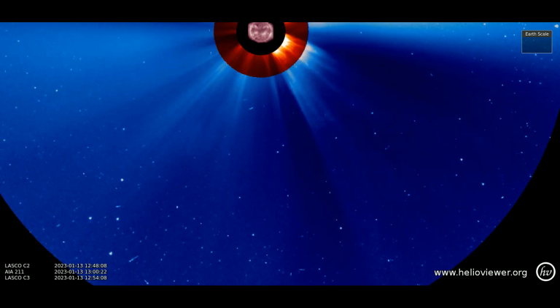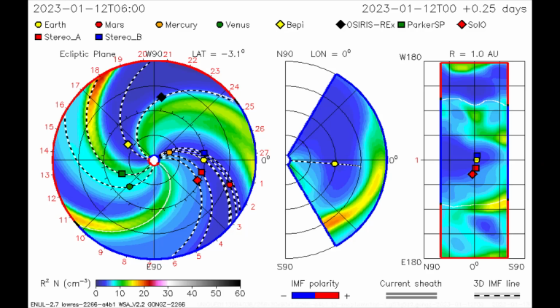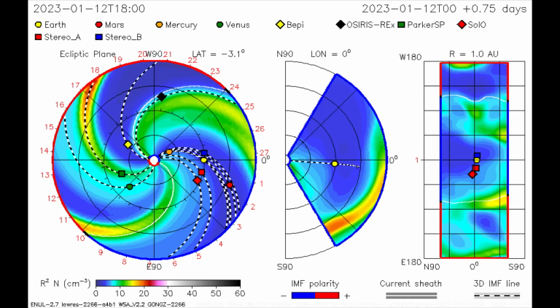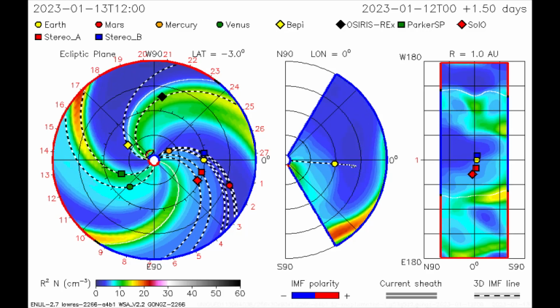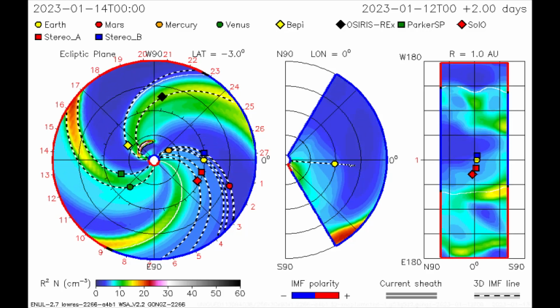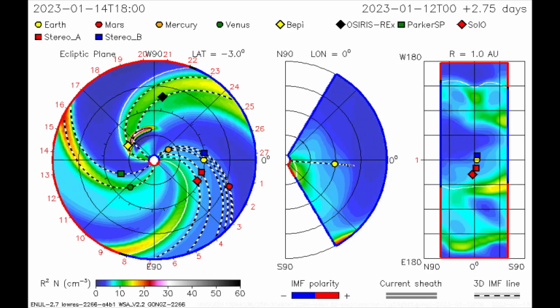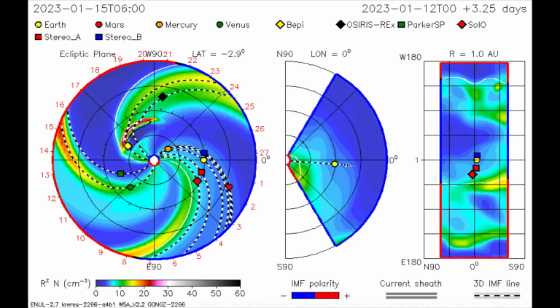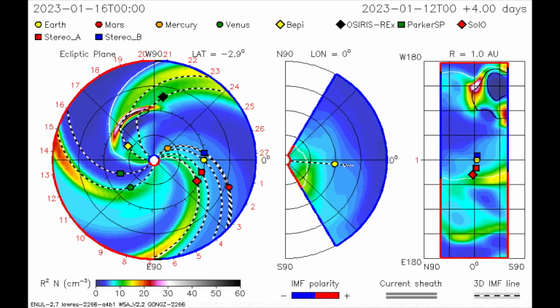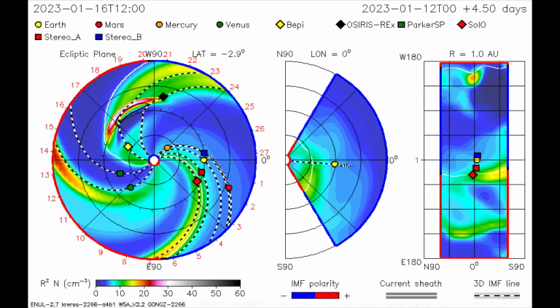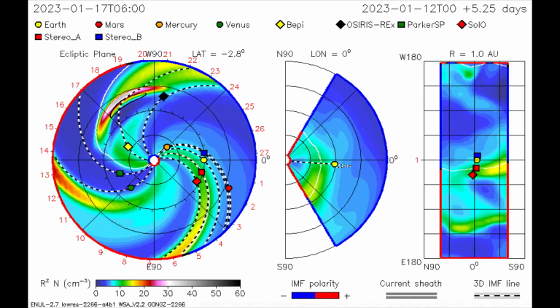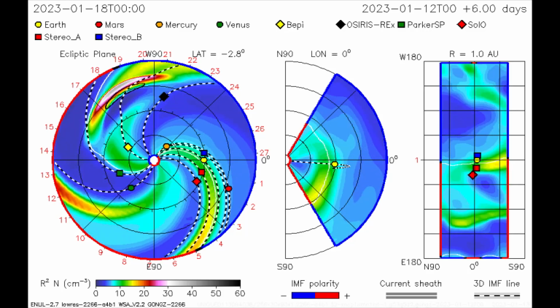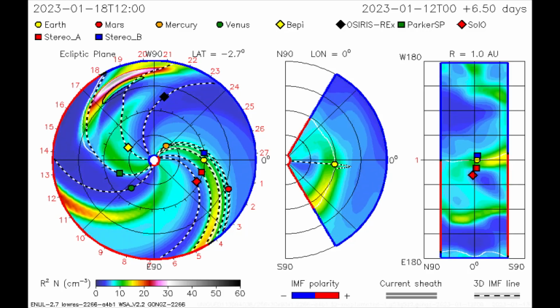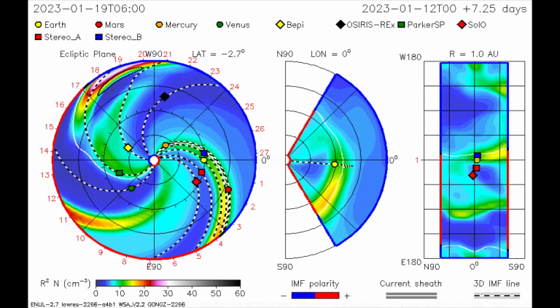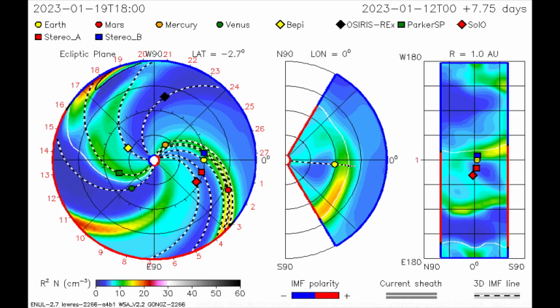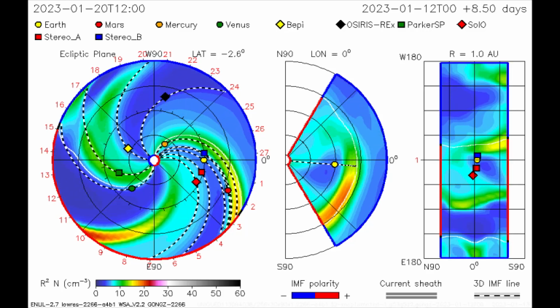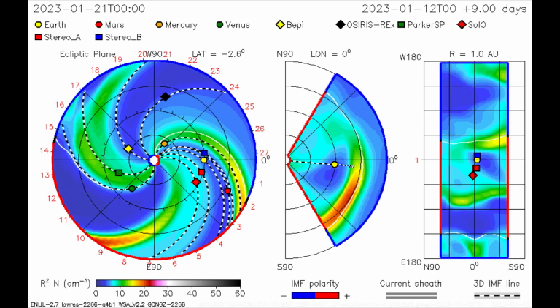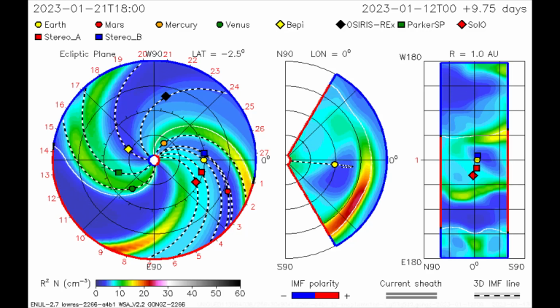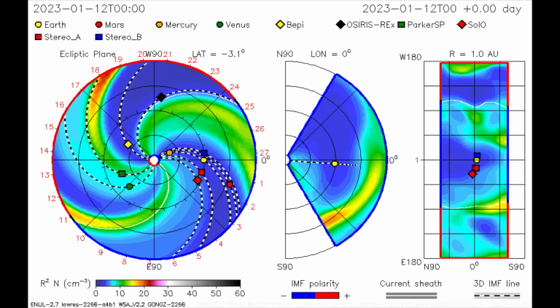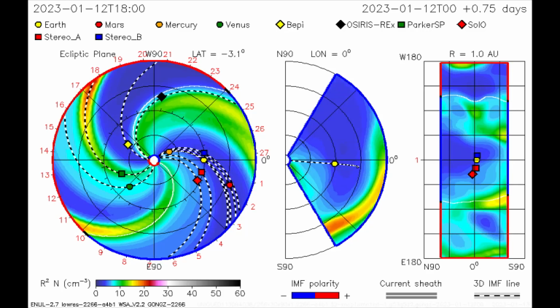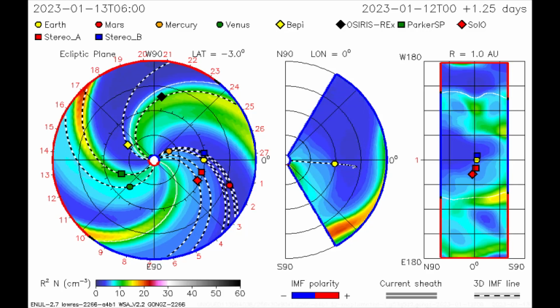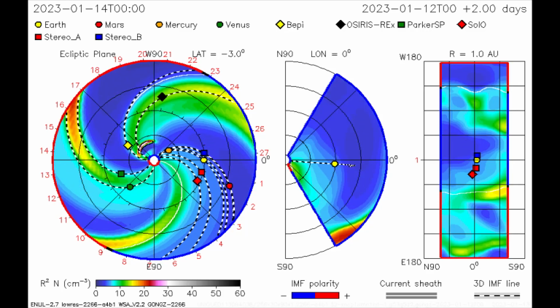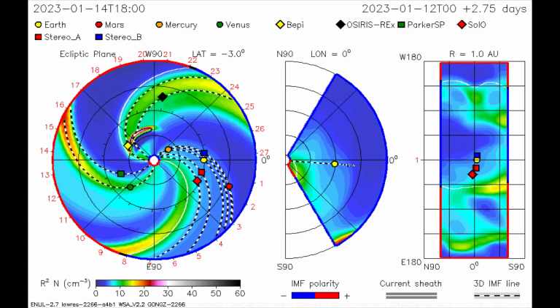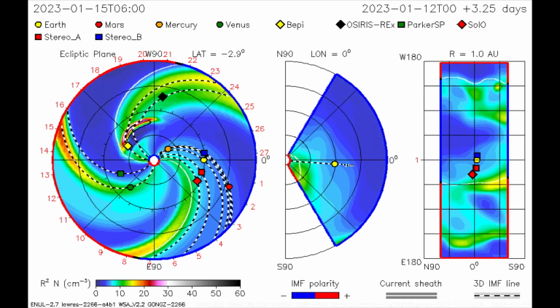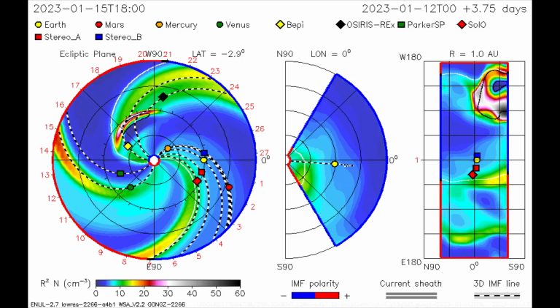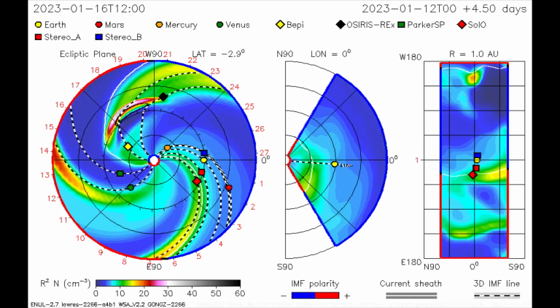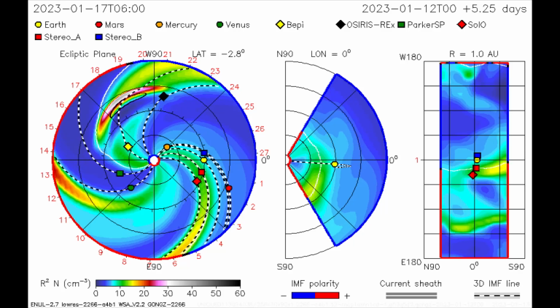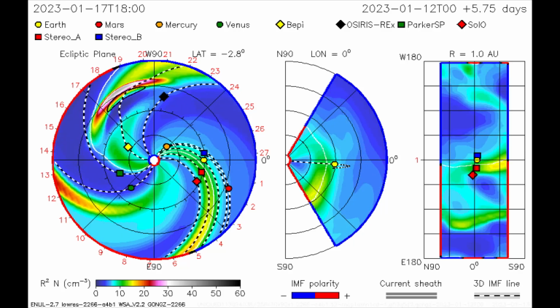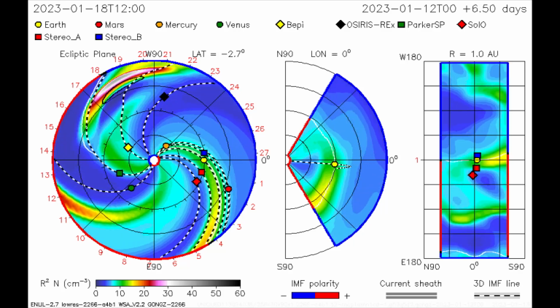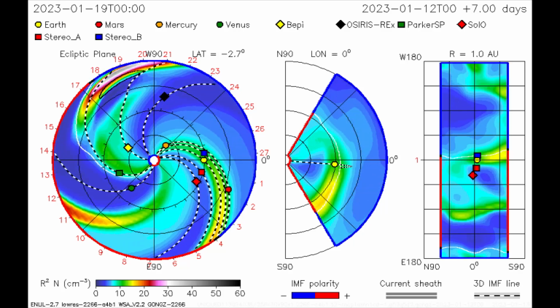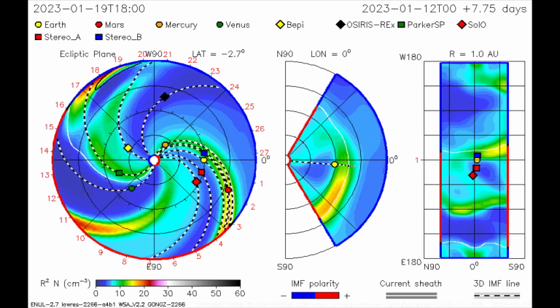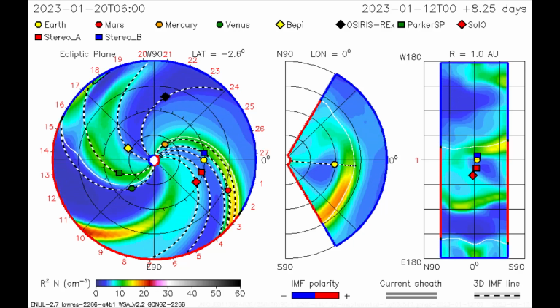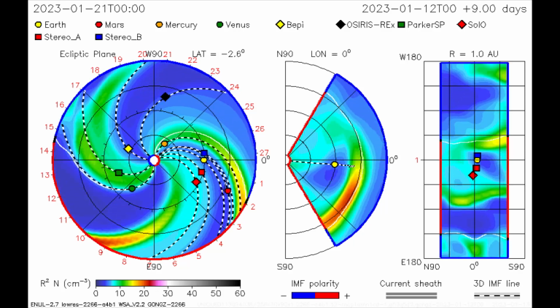On the CME direction map, the last eruption from the previous clip that occurred on the 12th is shown missing all the inner planets.